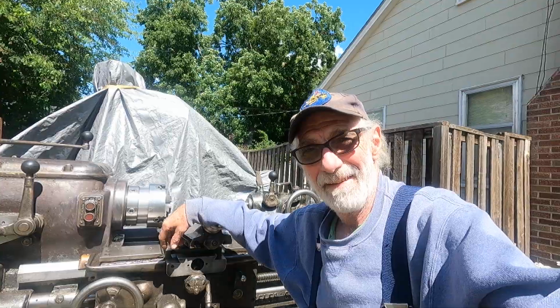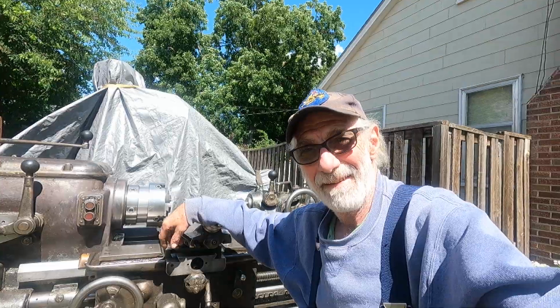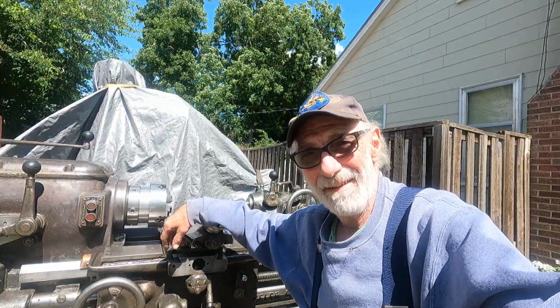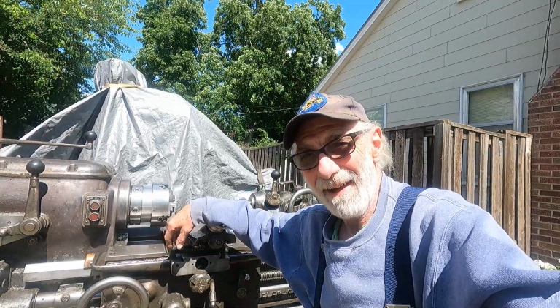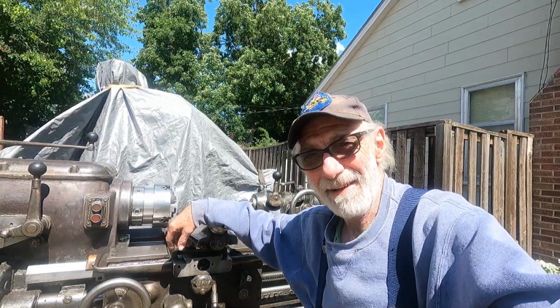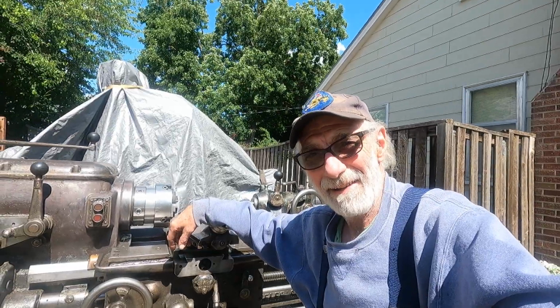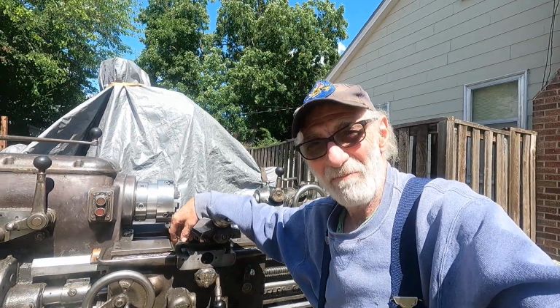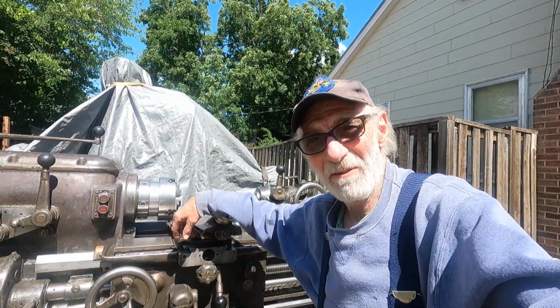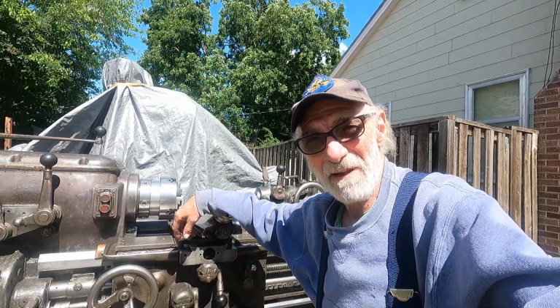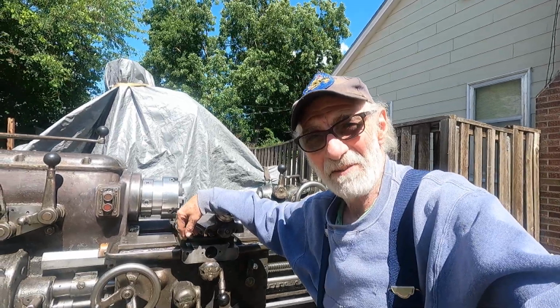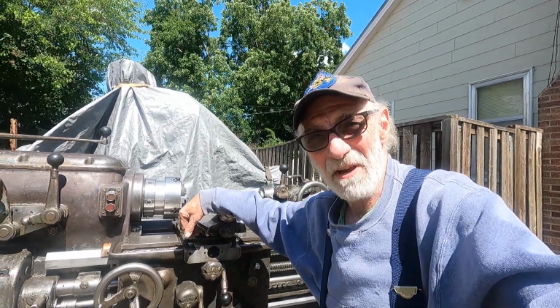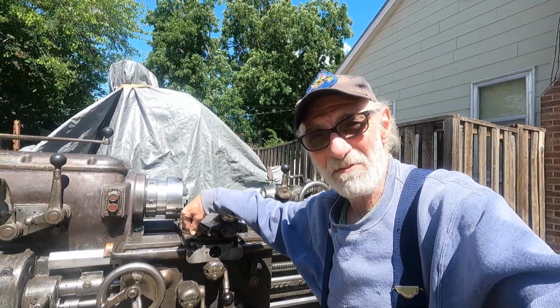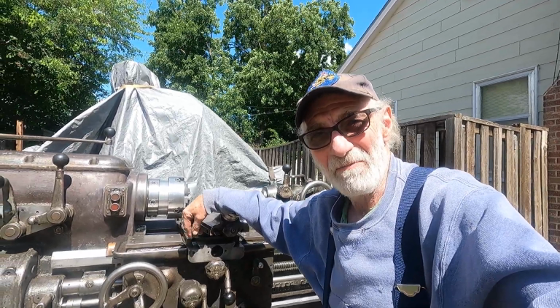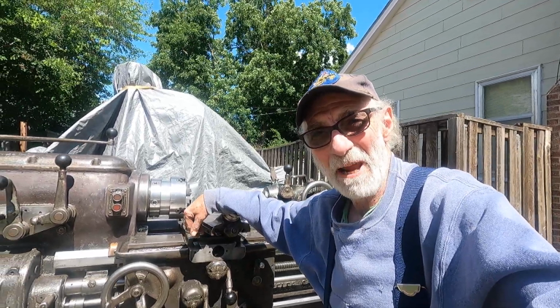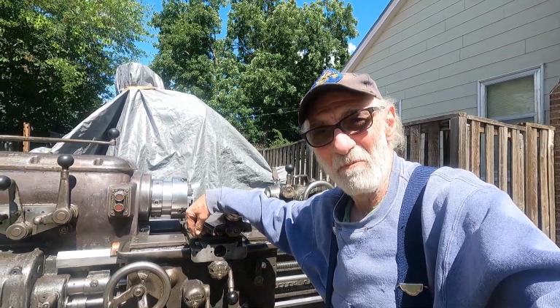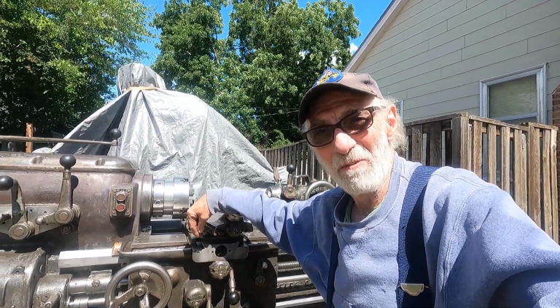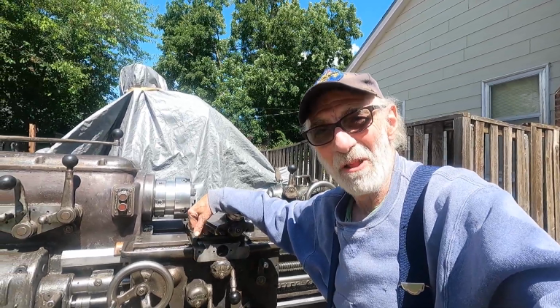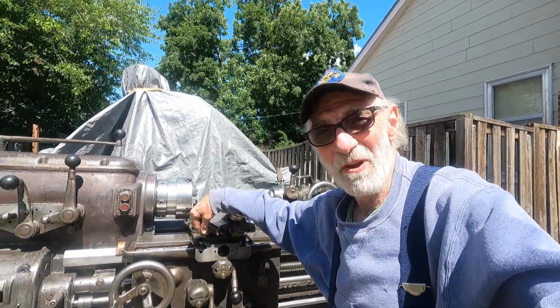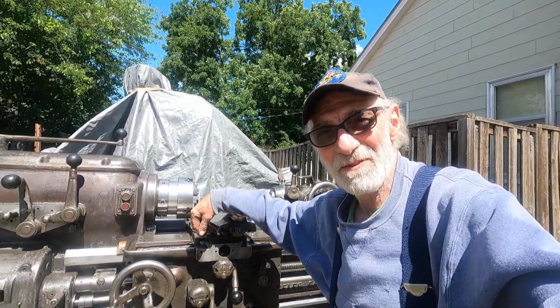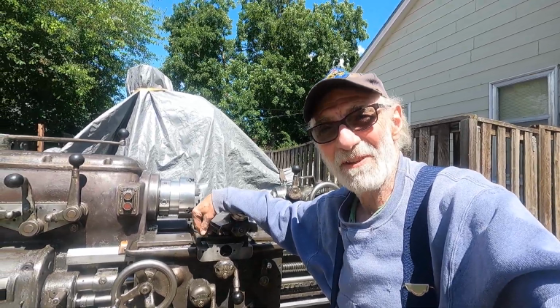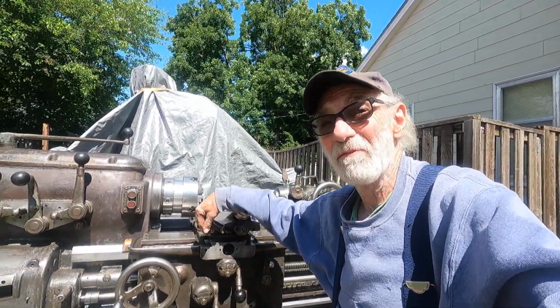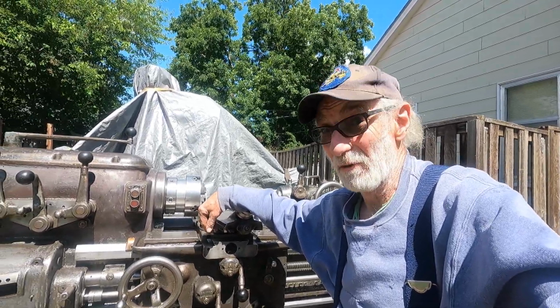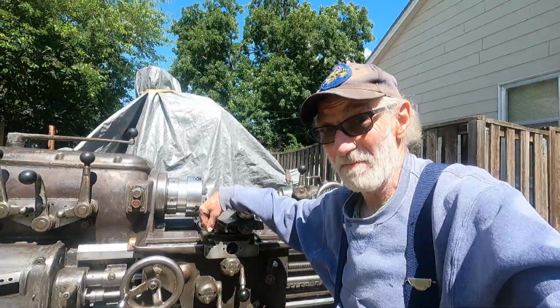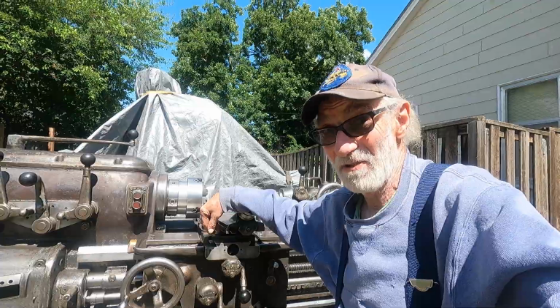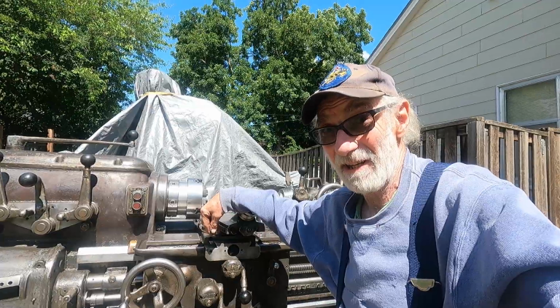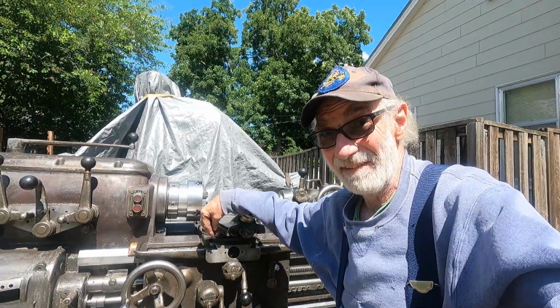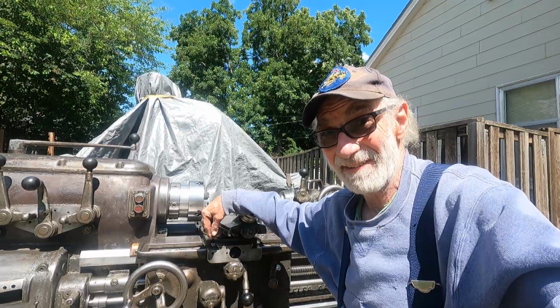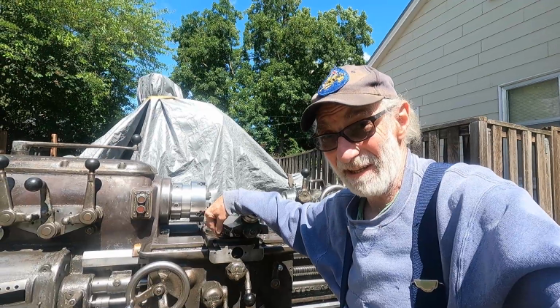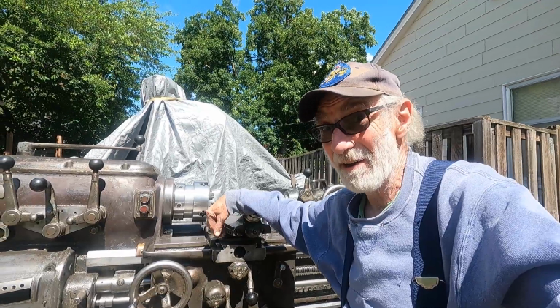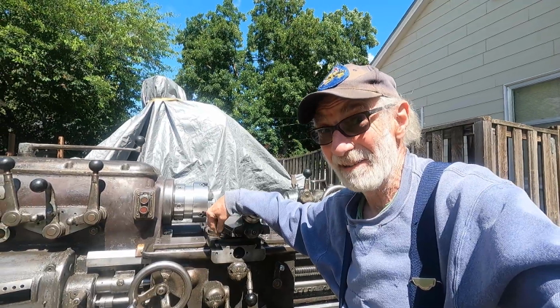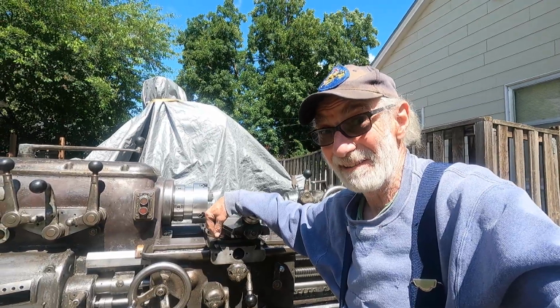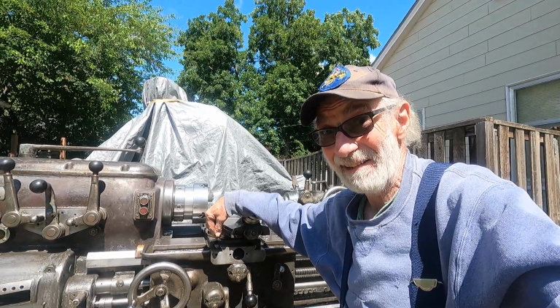Hi and welcome back to my driveway in Walla Walla, Washington. Fully Machines, and I'm DeeDee.